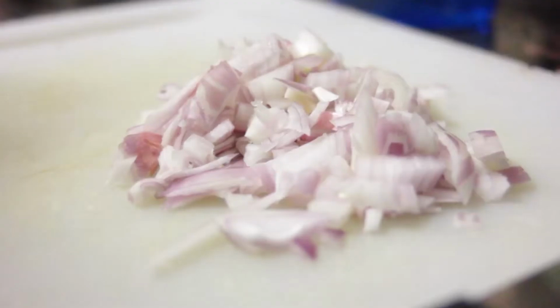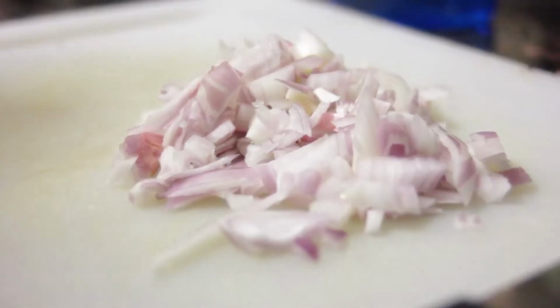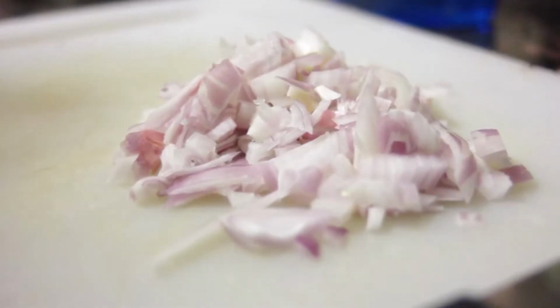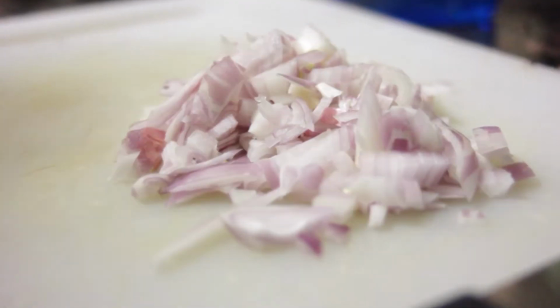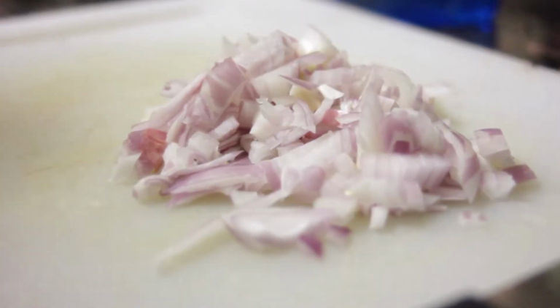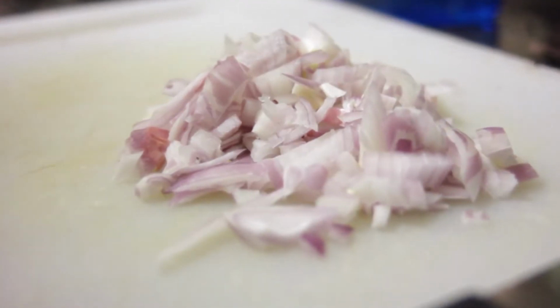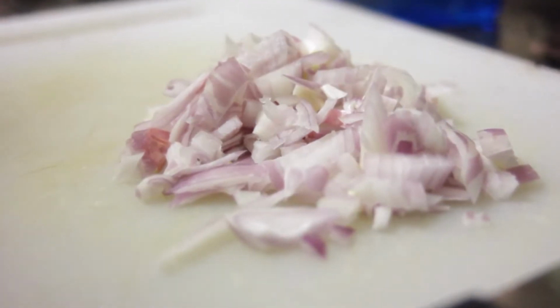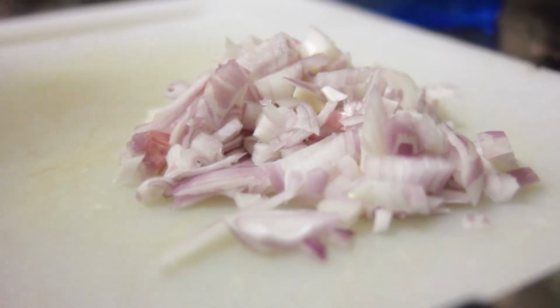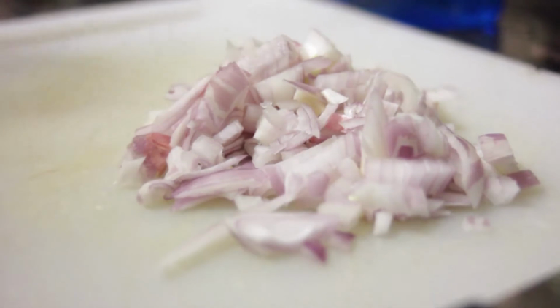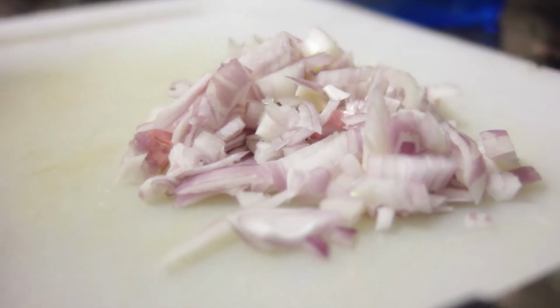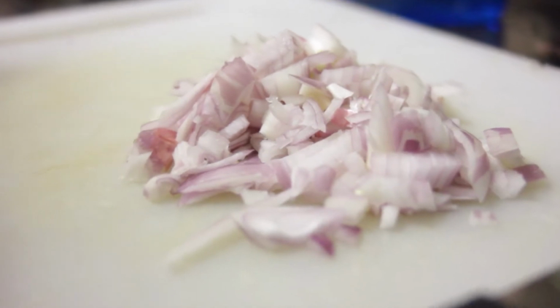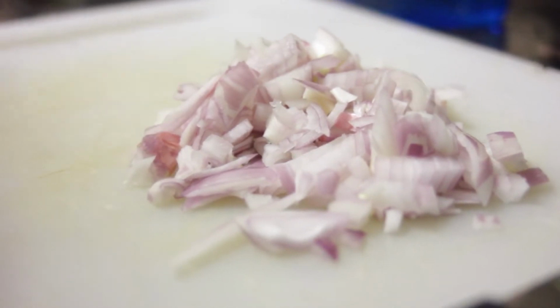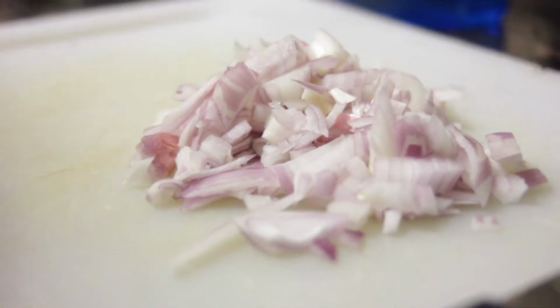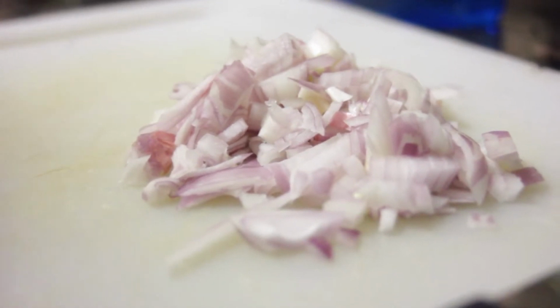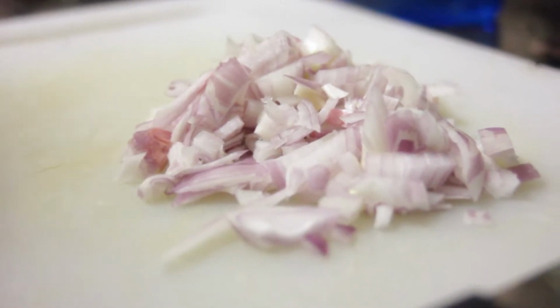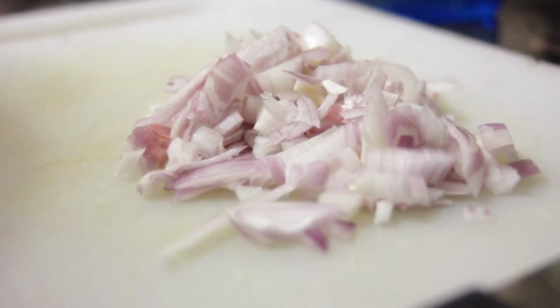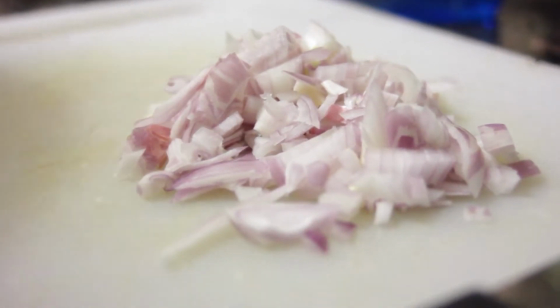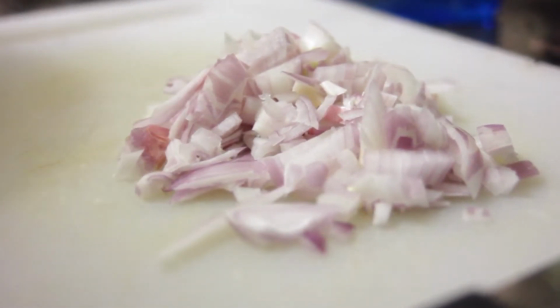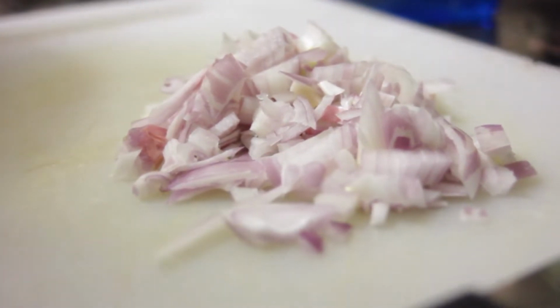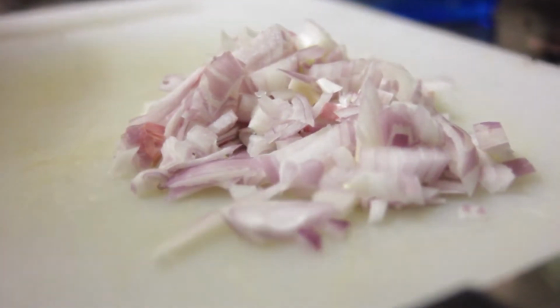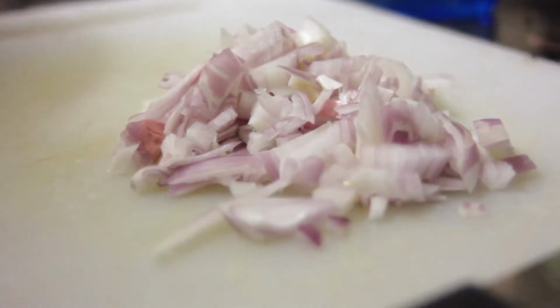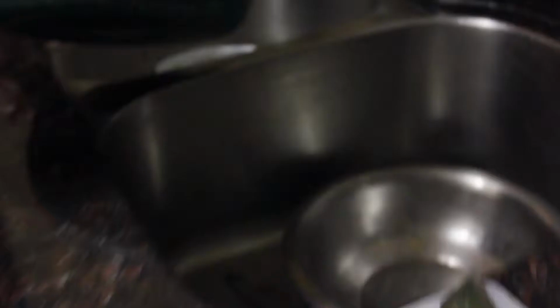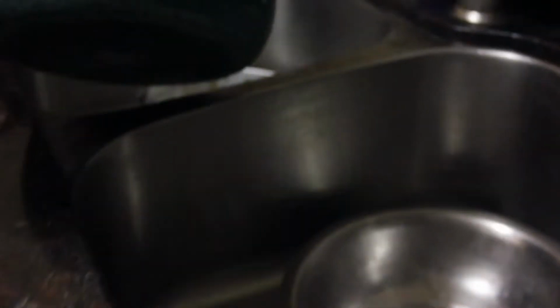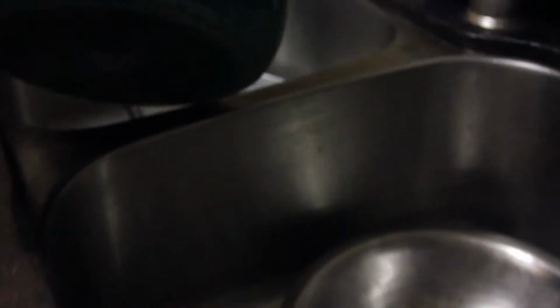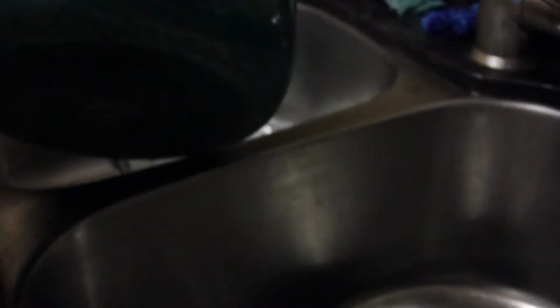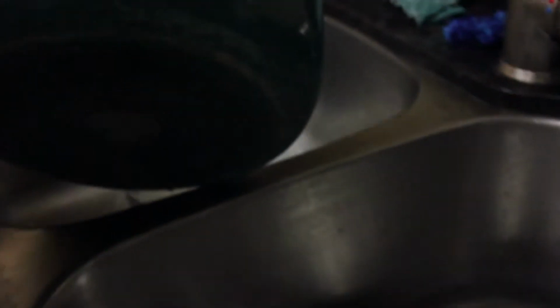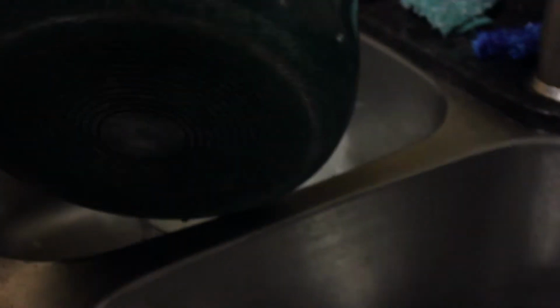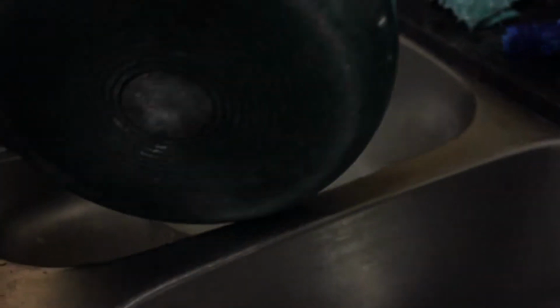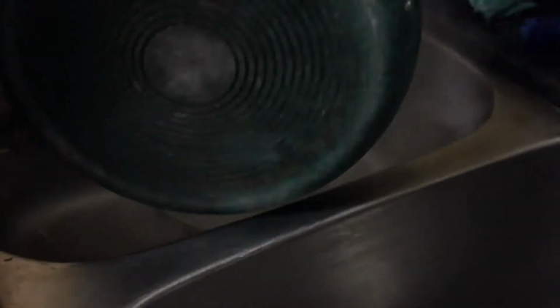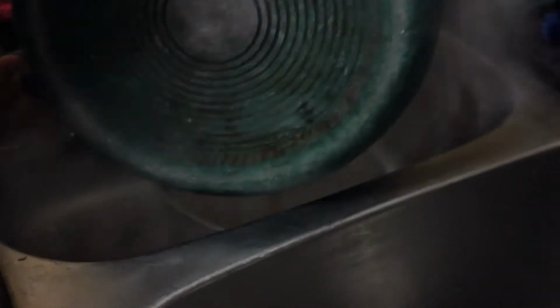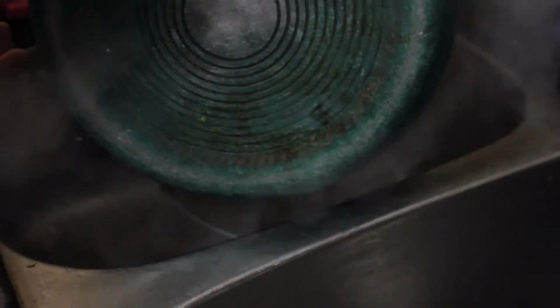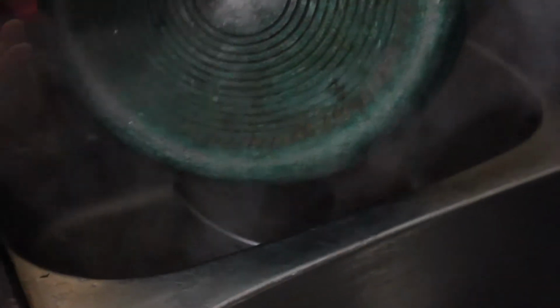Chop 1 onion into fine pieces and set aside. Drain the ribs and rinse.